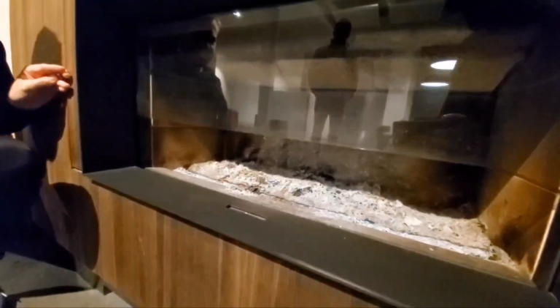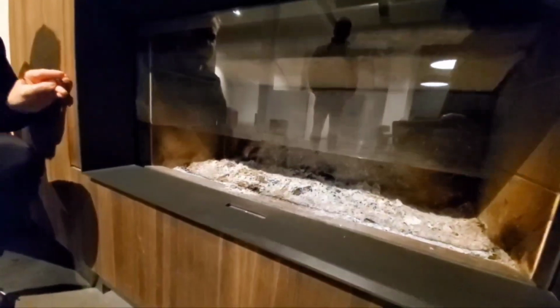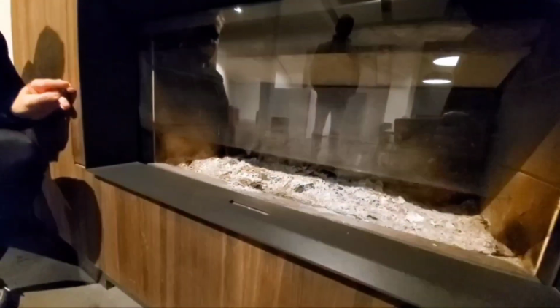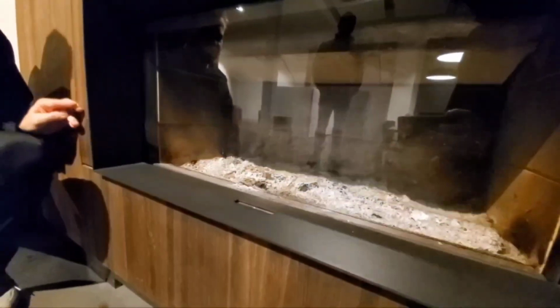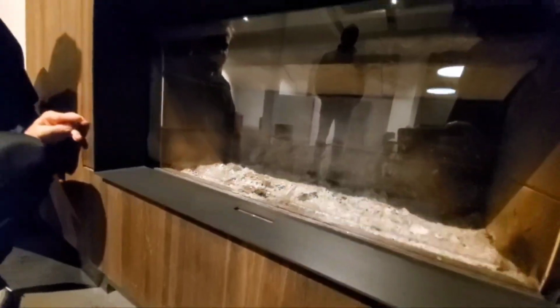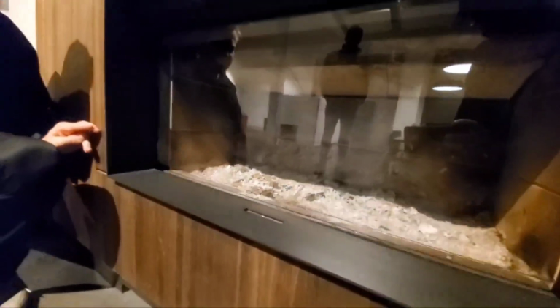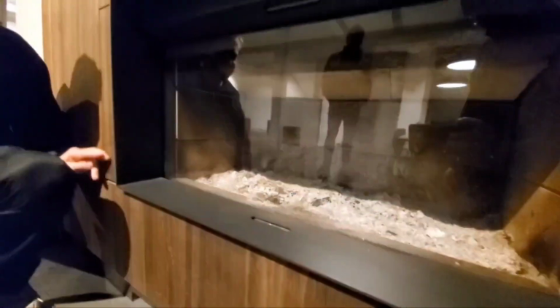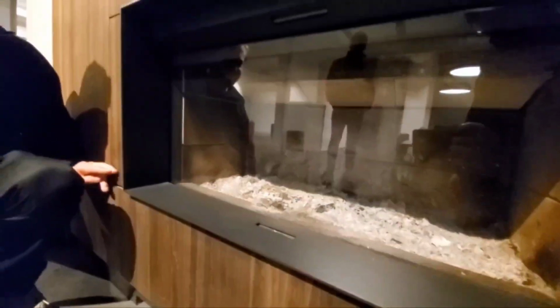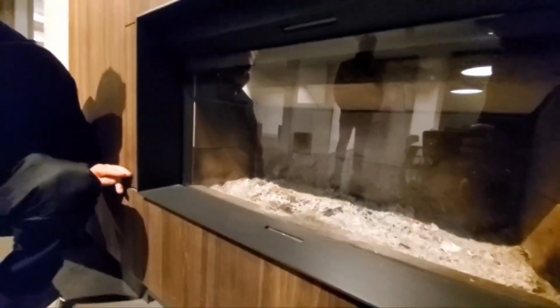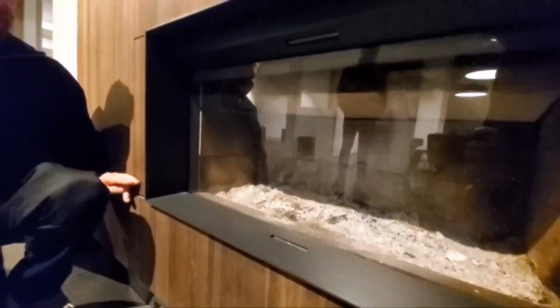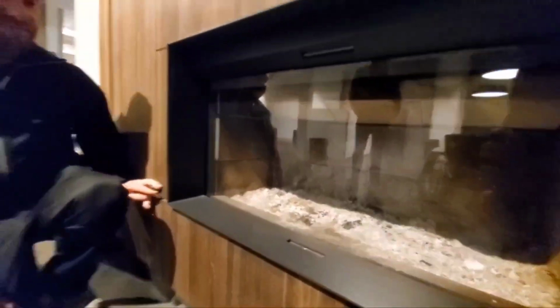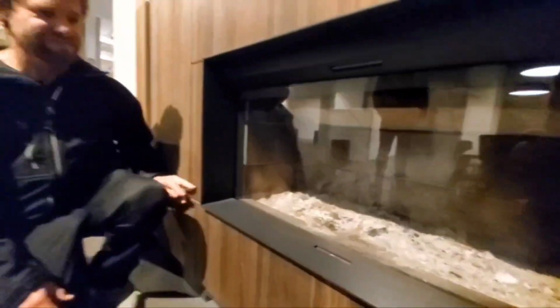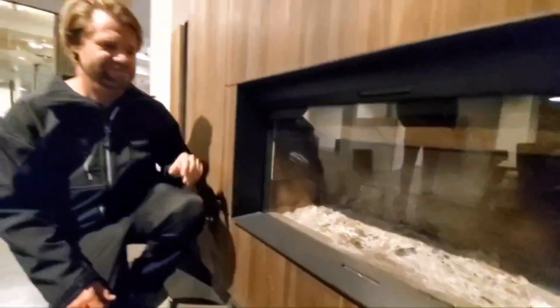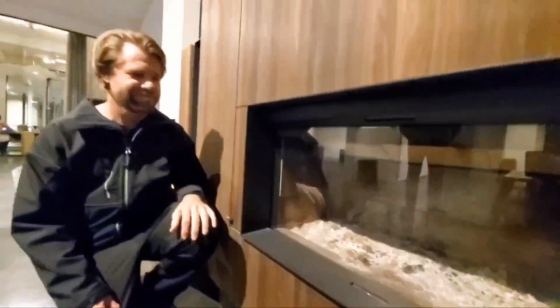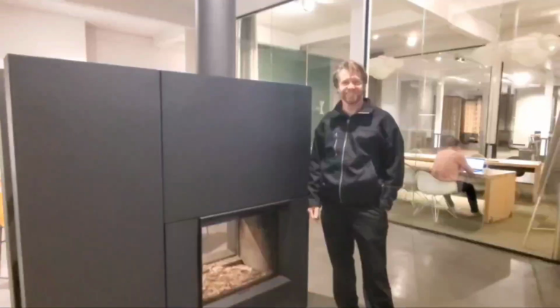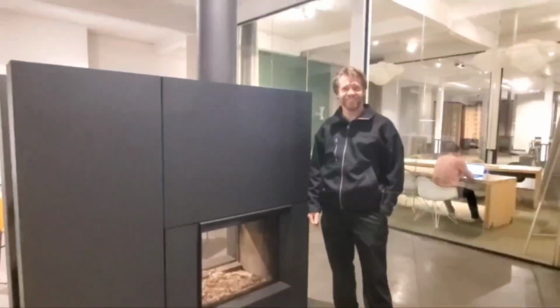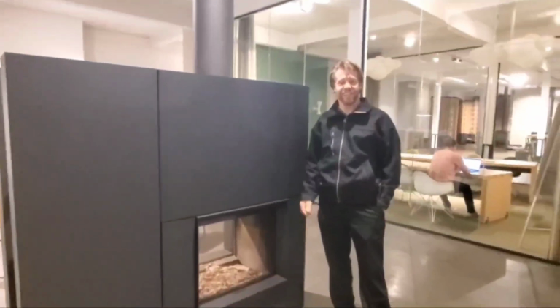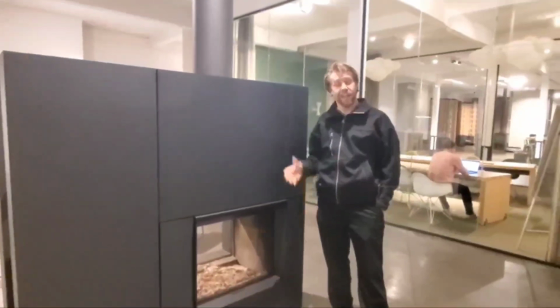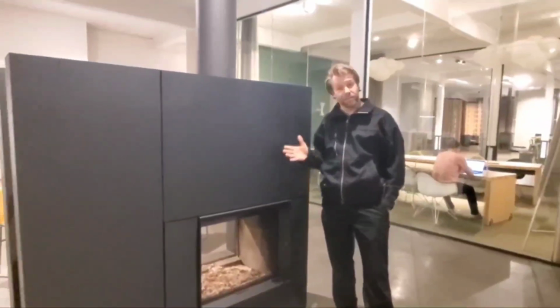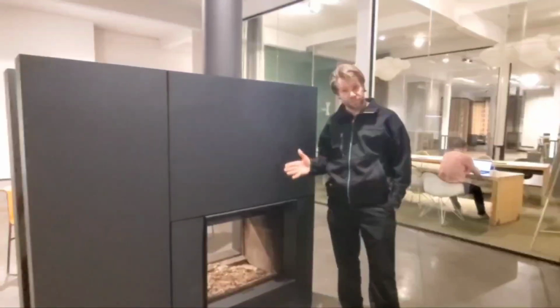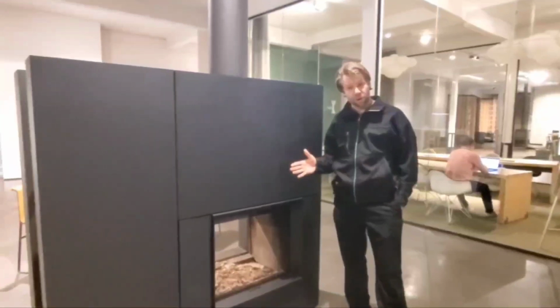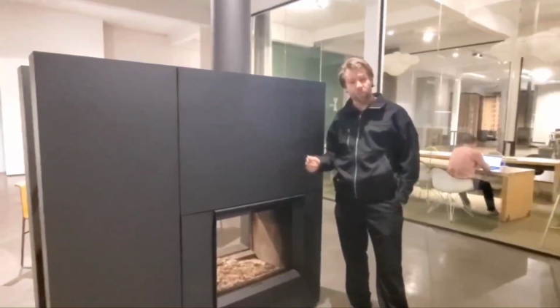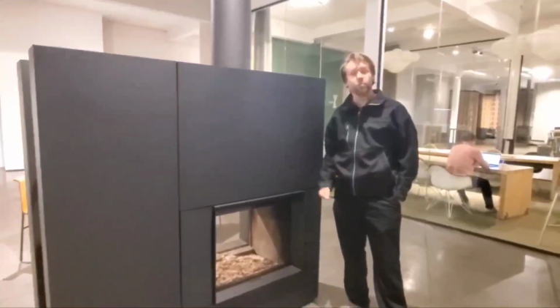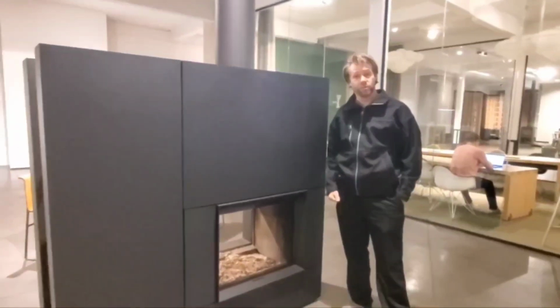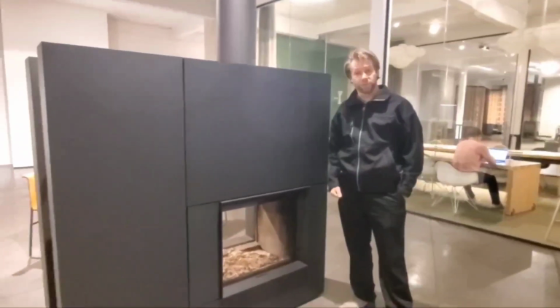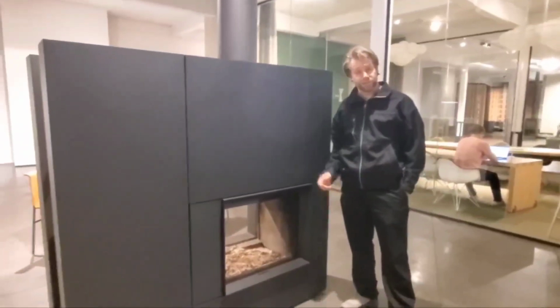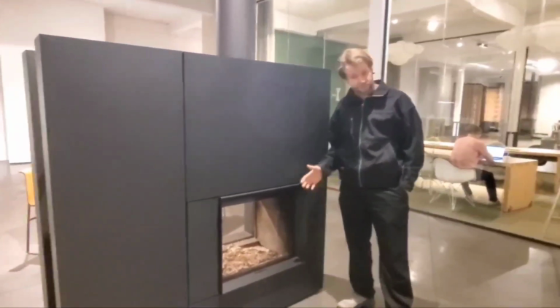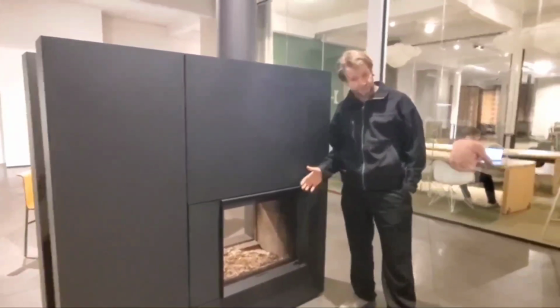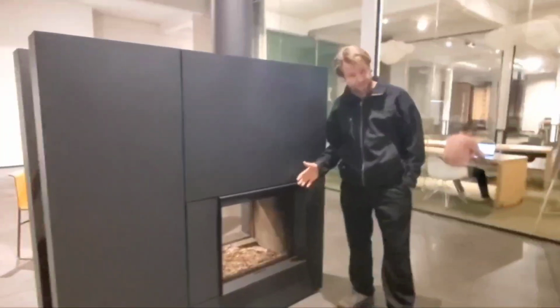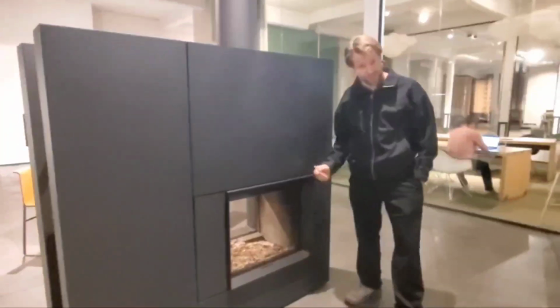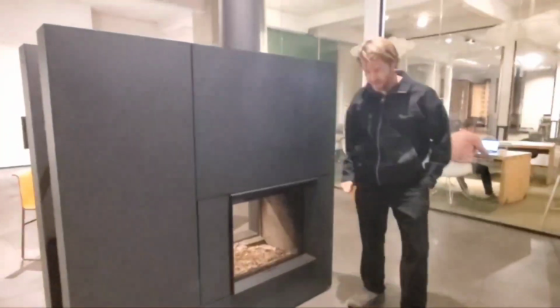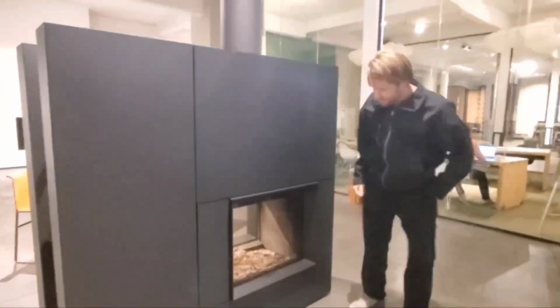And the small wood-burning double-sided fireplace. I can't wait.